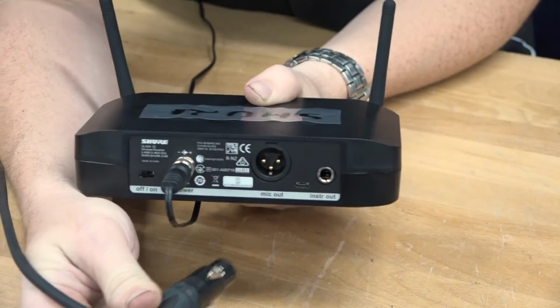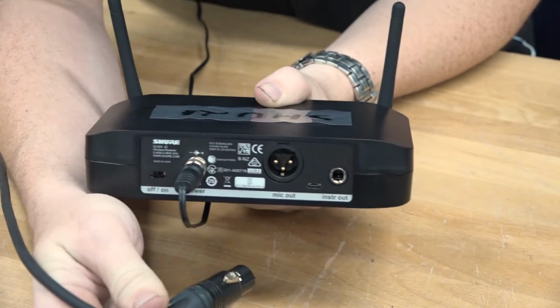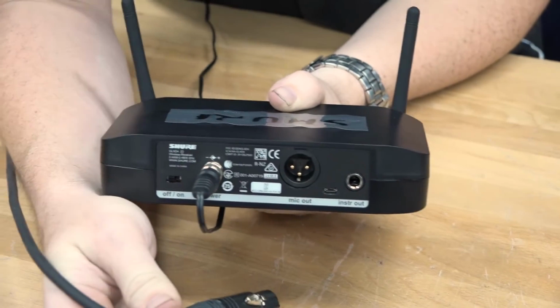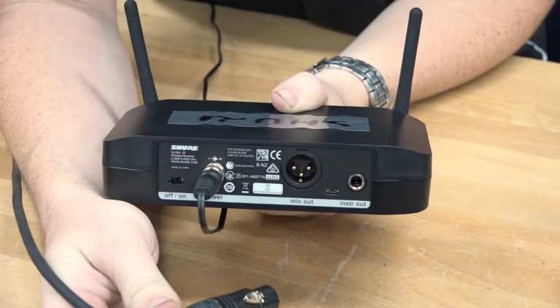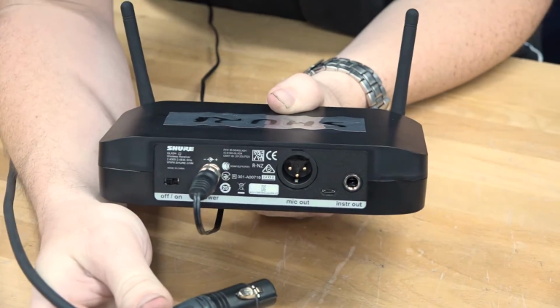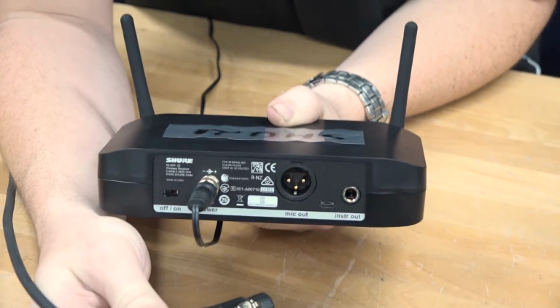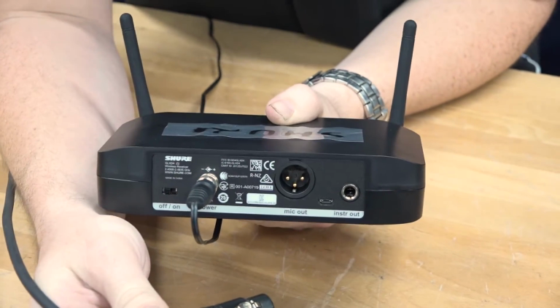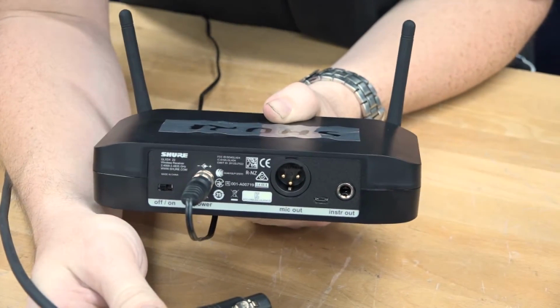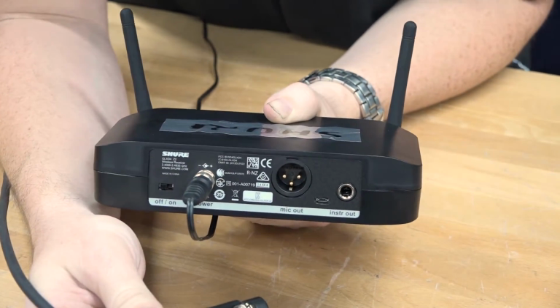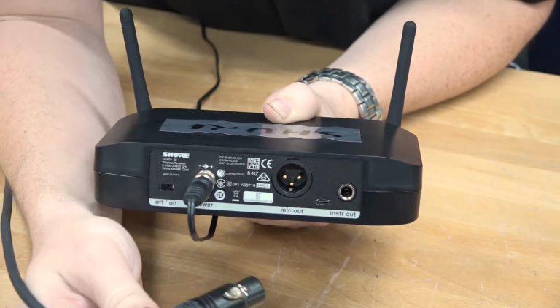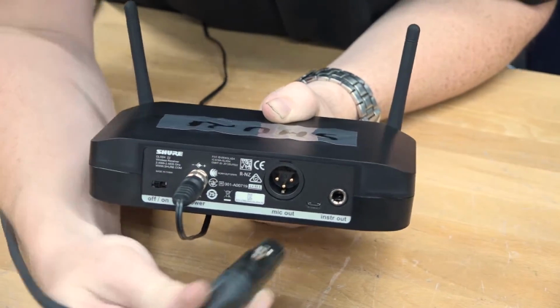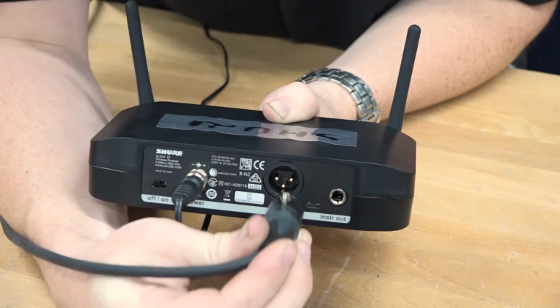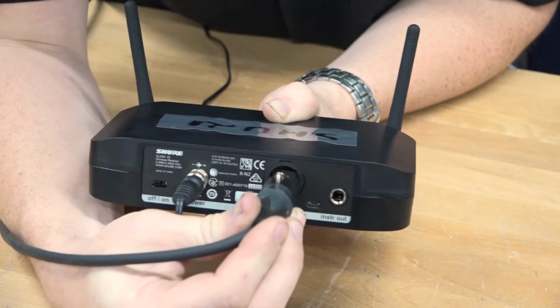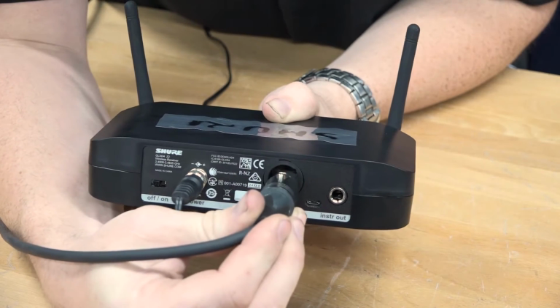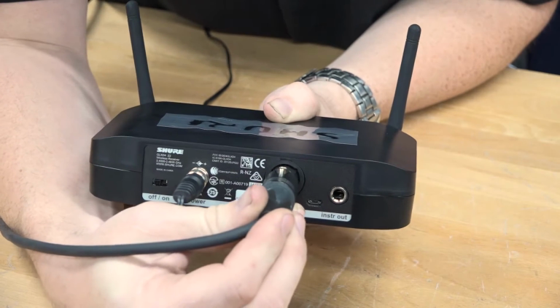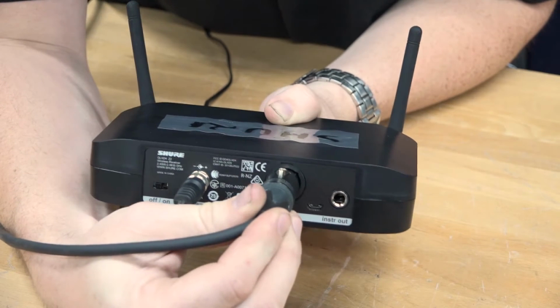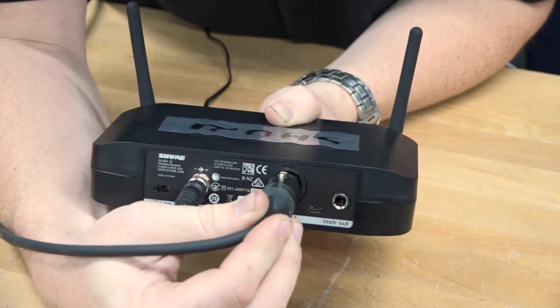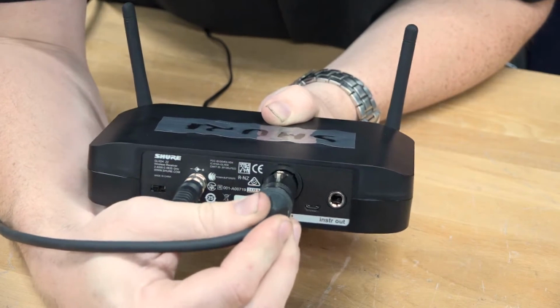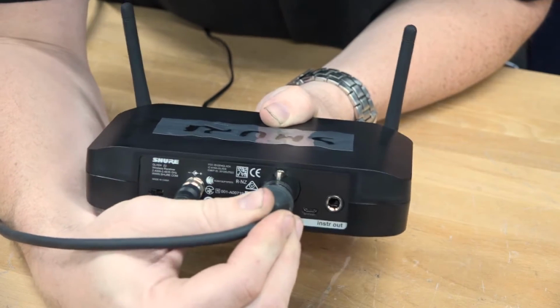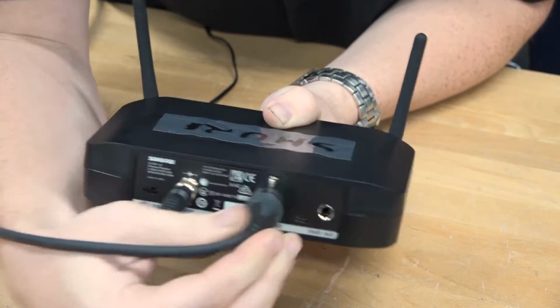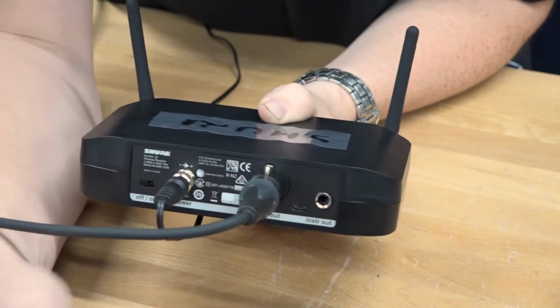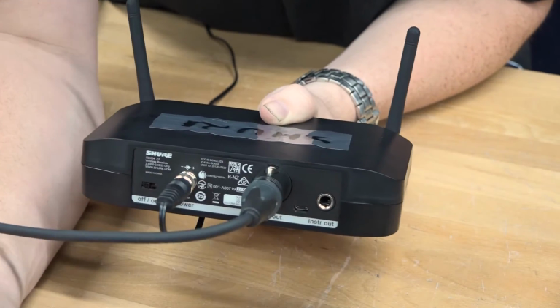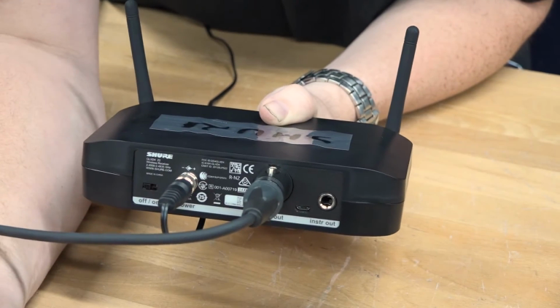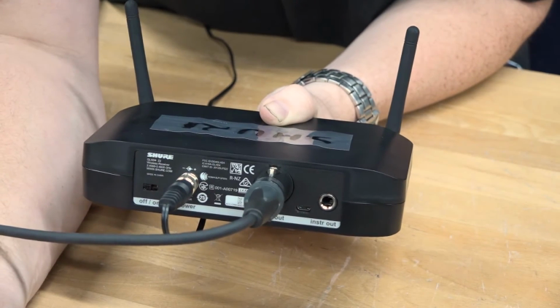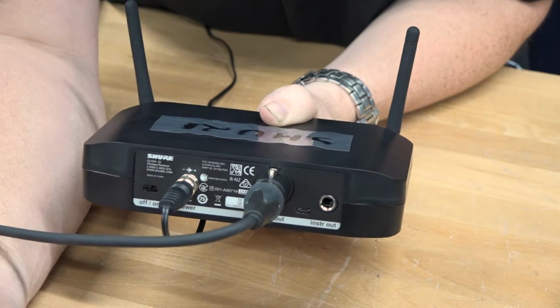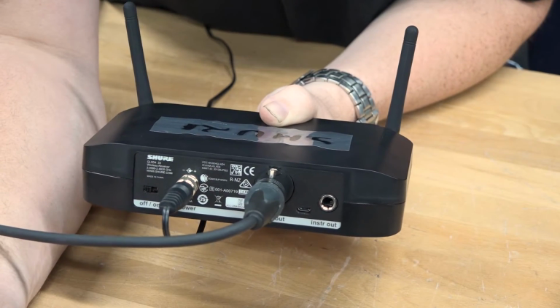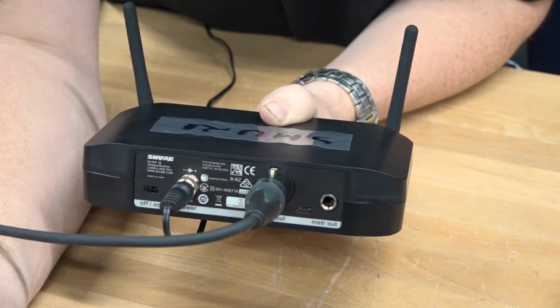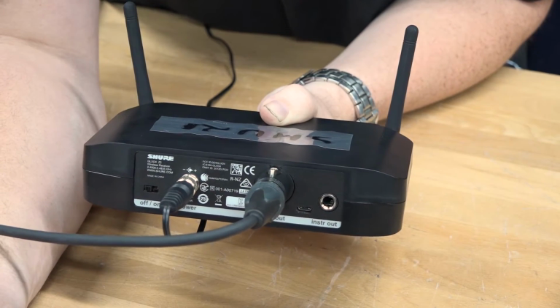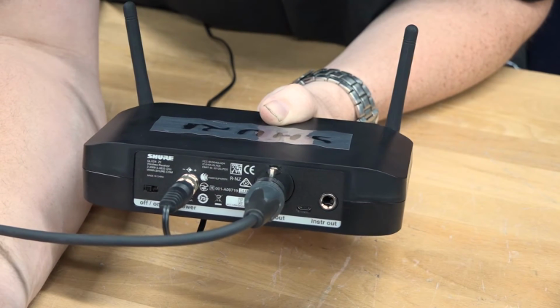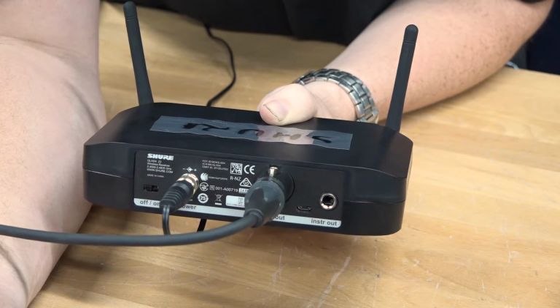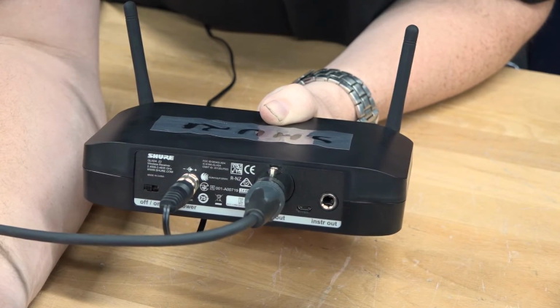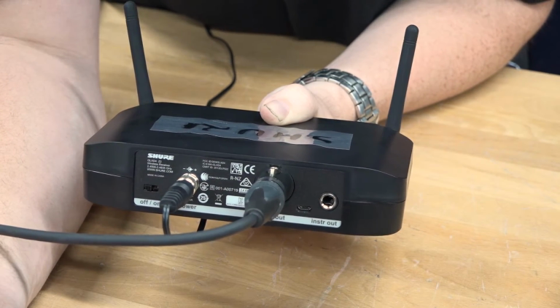The last step is to plug the receiver into your mixer of choice. This is done via the XLR output on the back of the receiver.